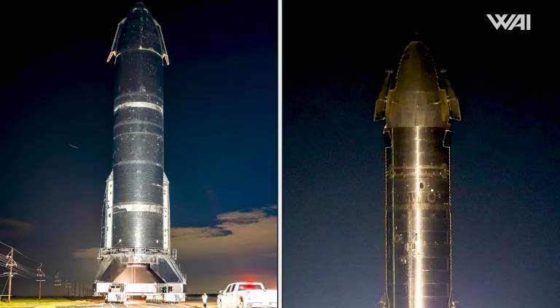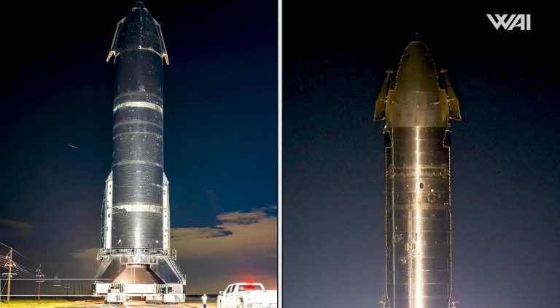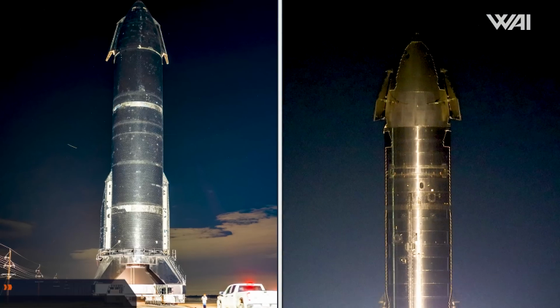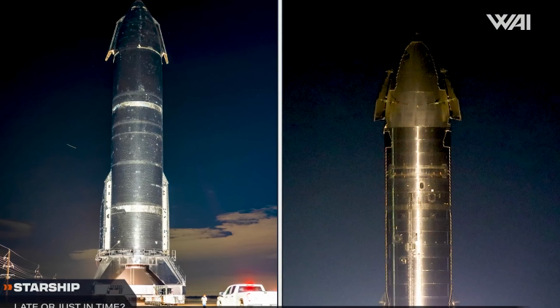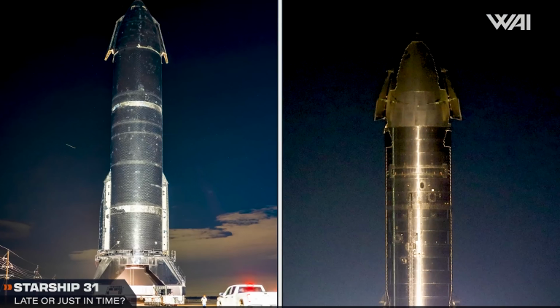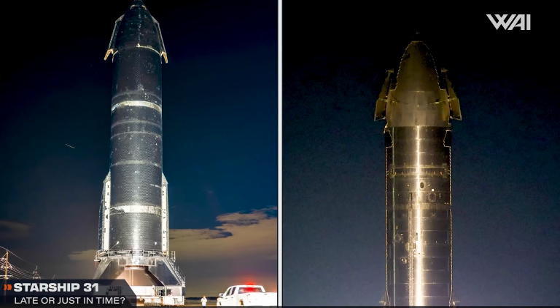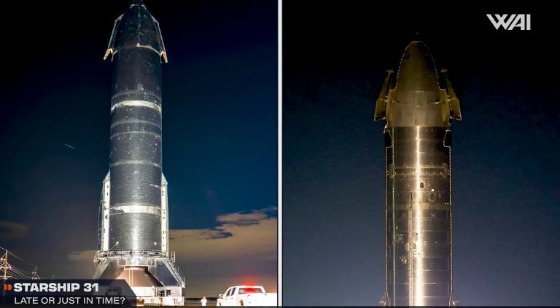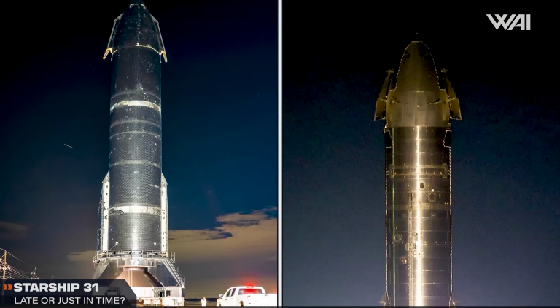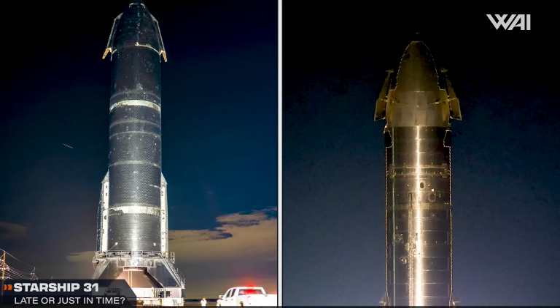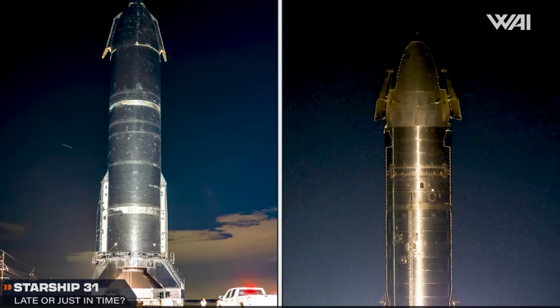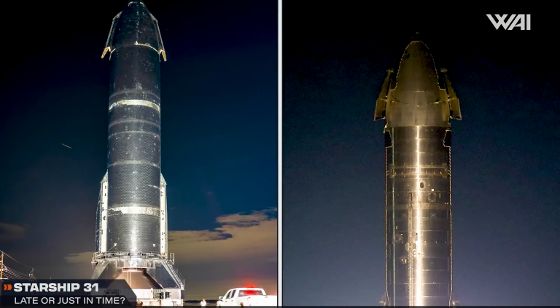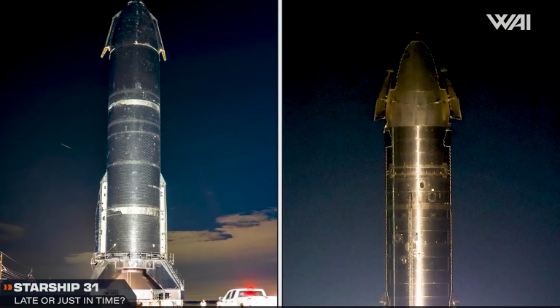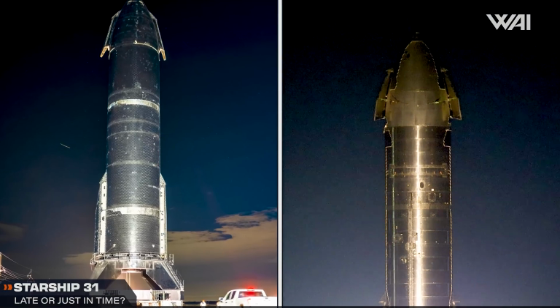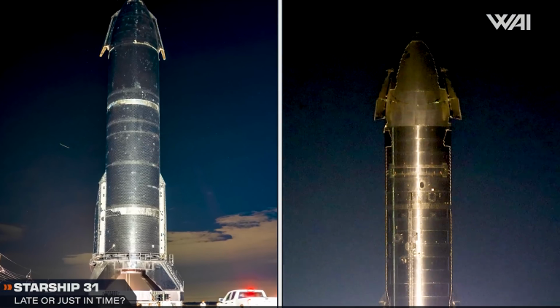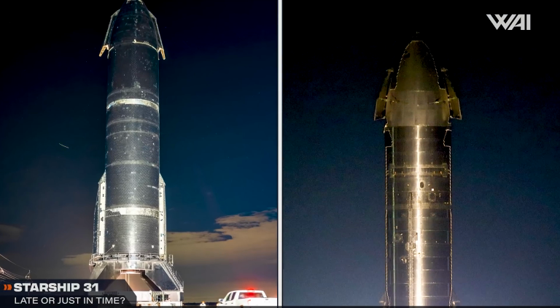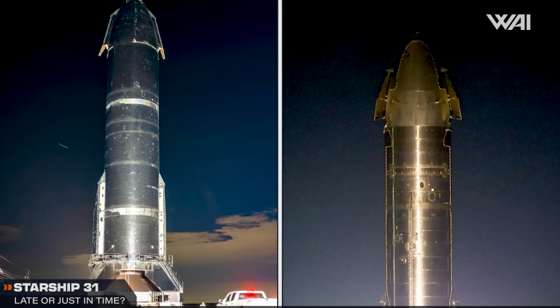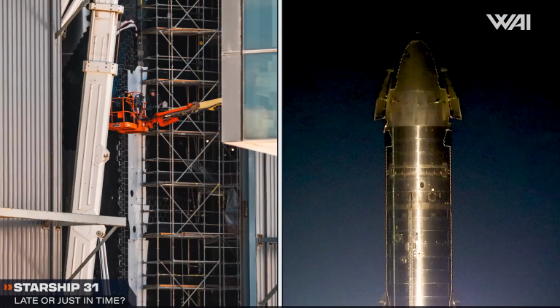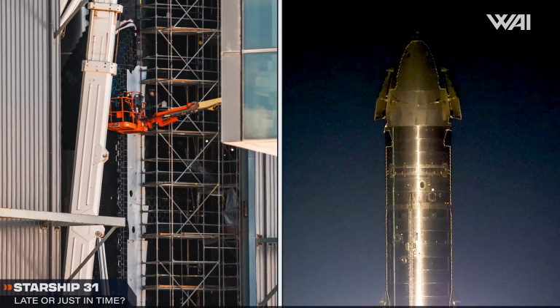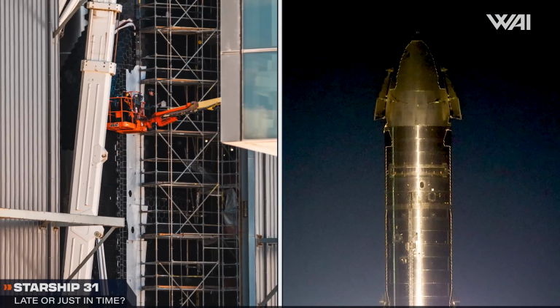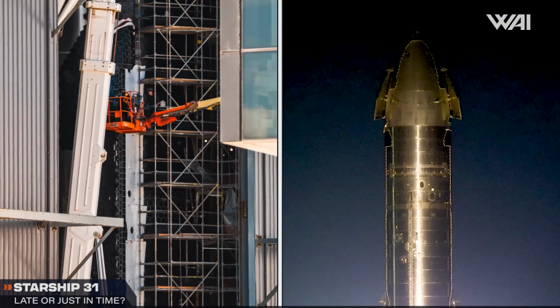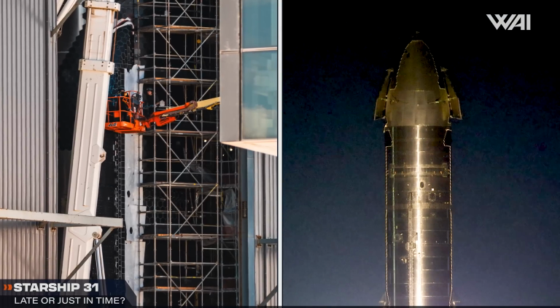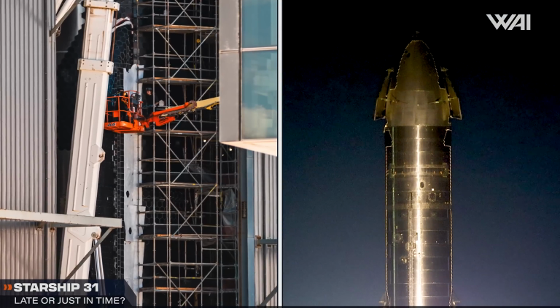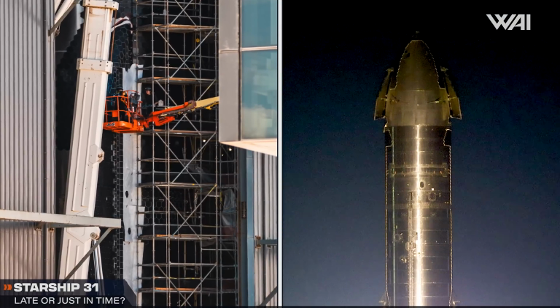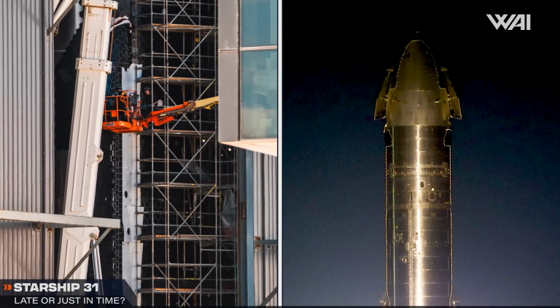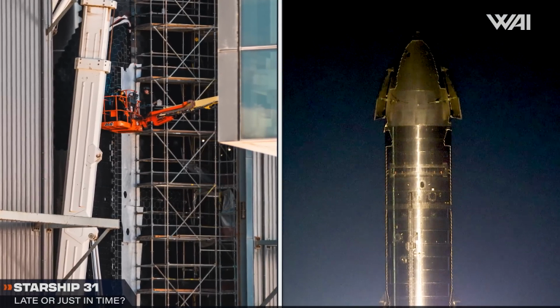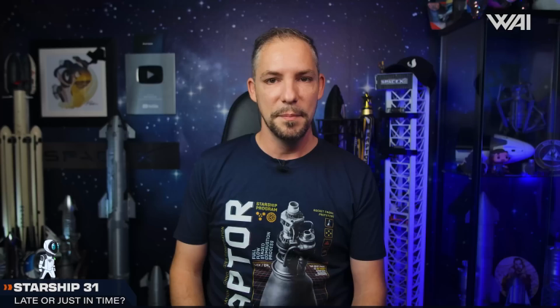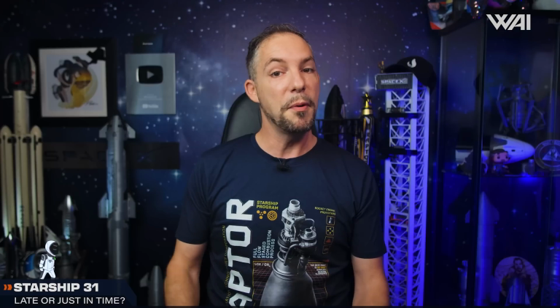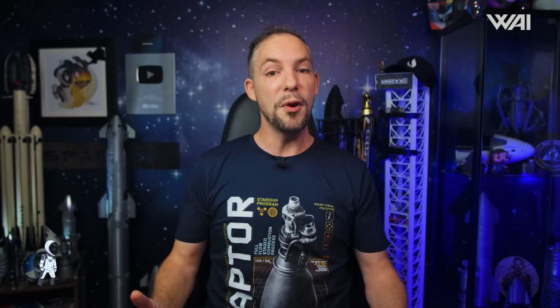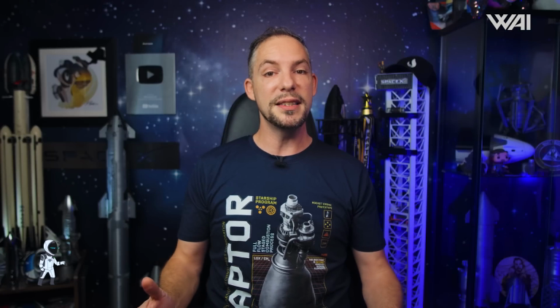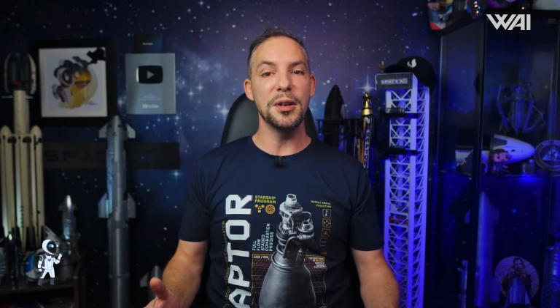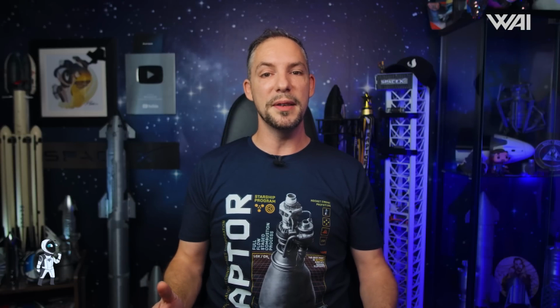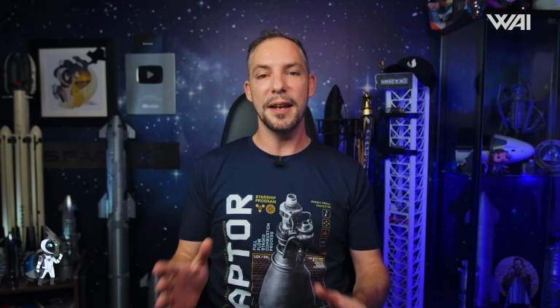Speaking of ships — how's the ship for this flight coming along? Will it be ready in time?